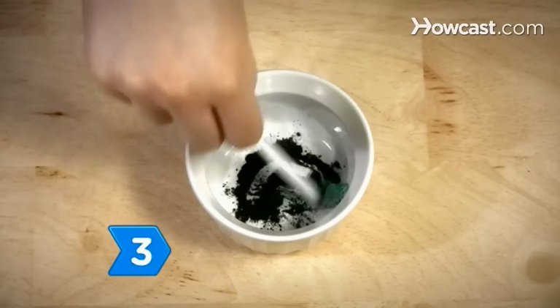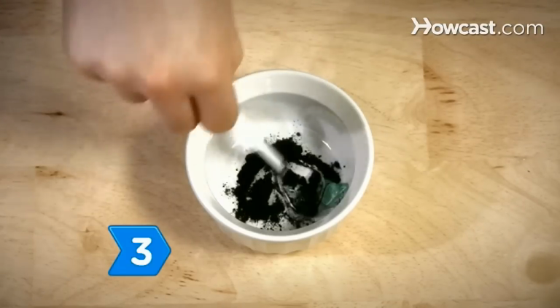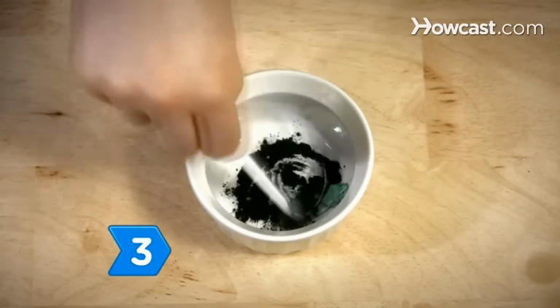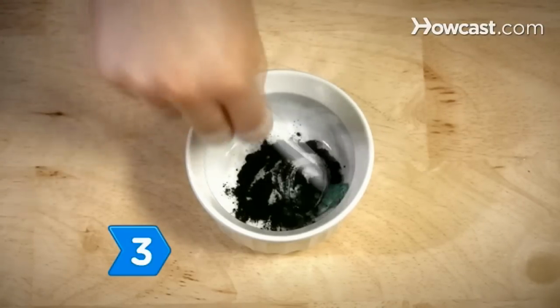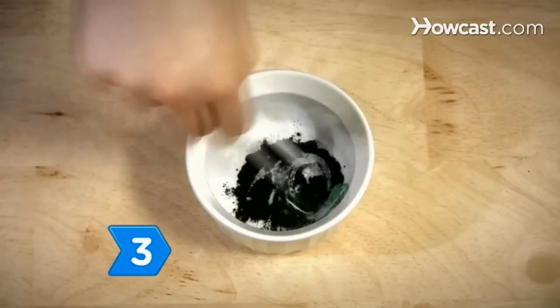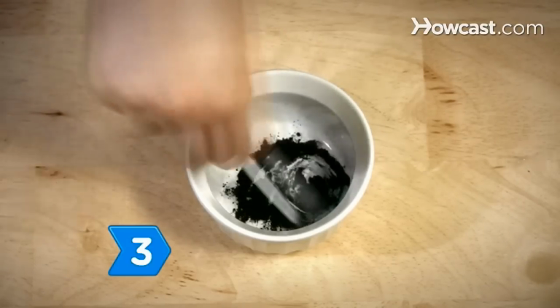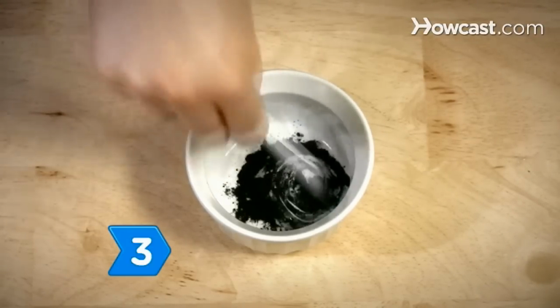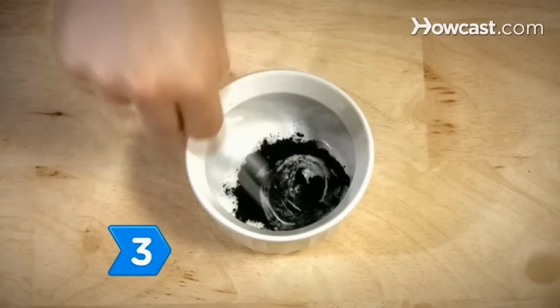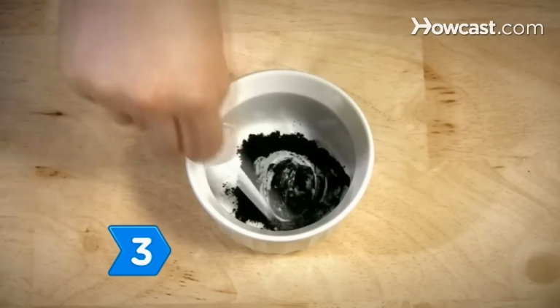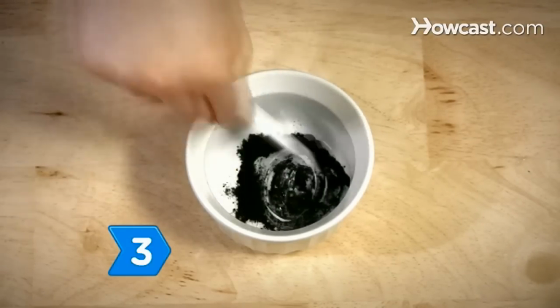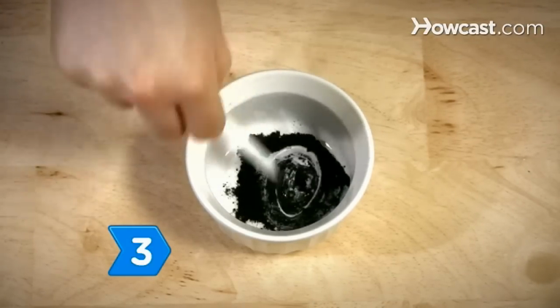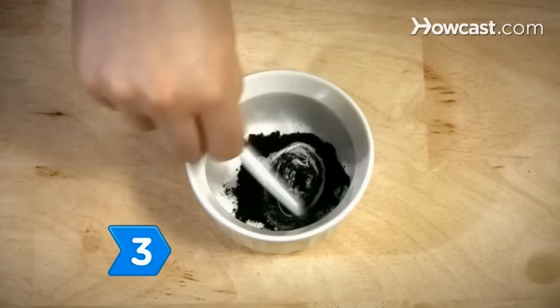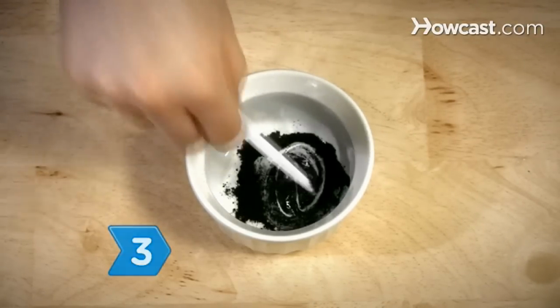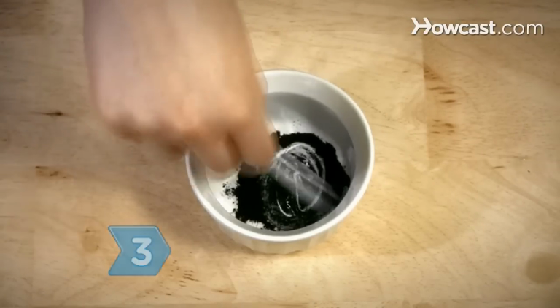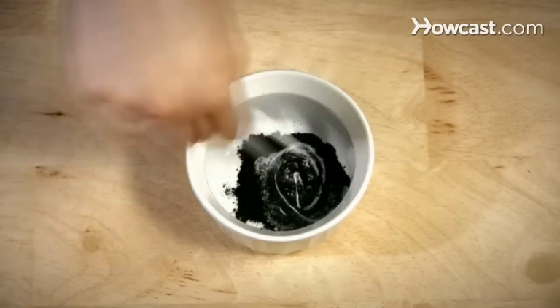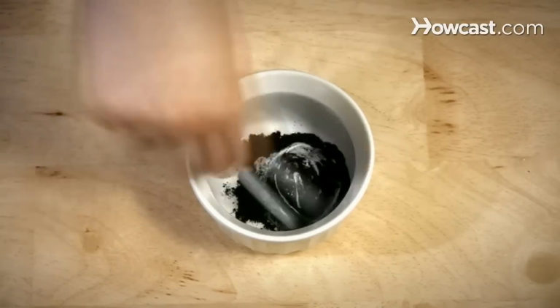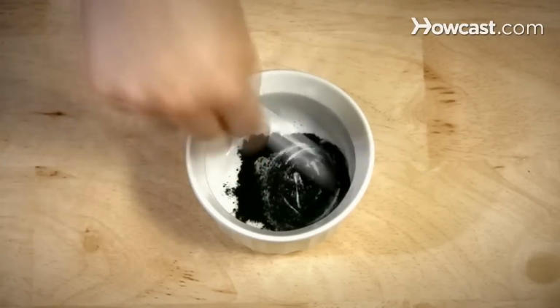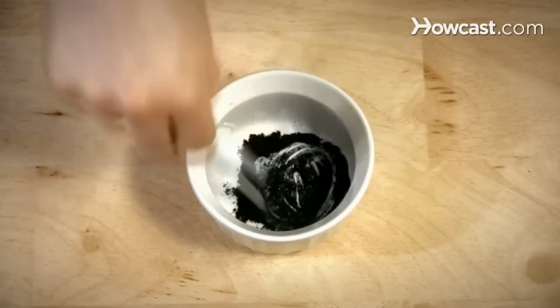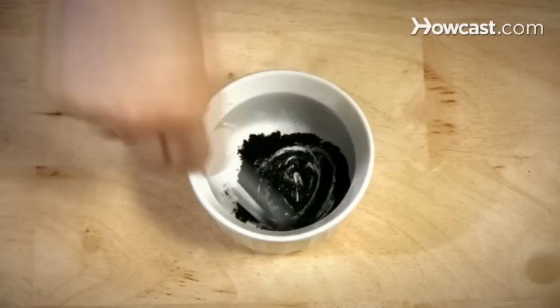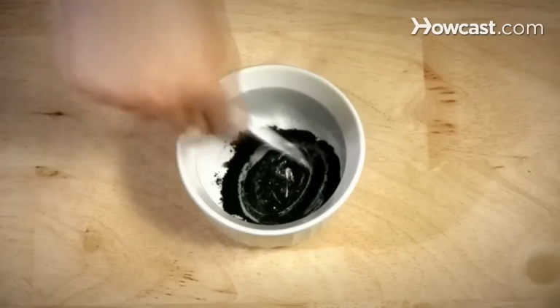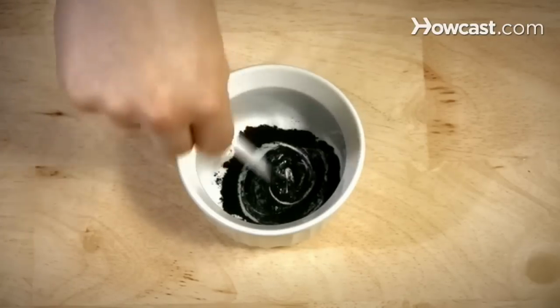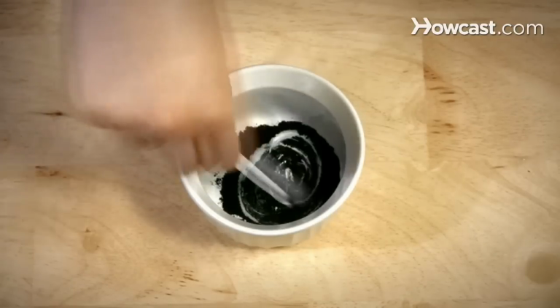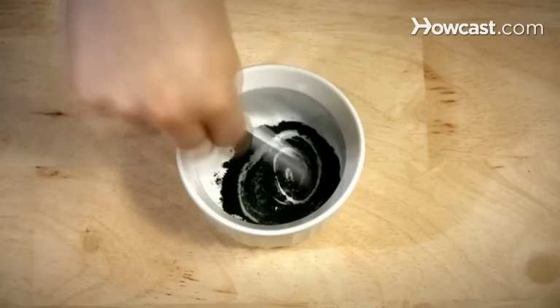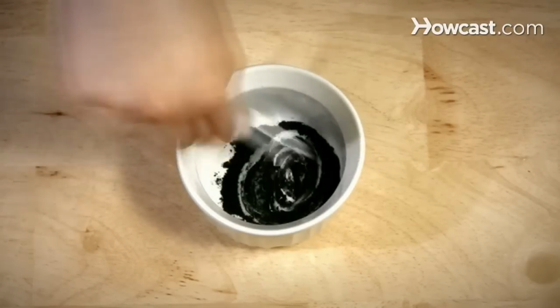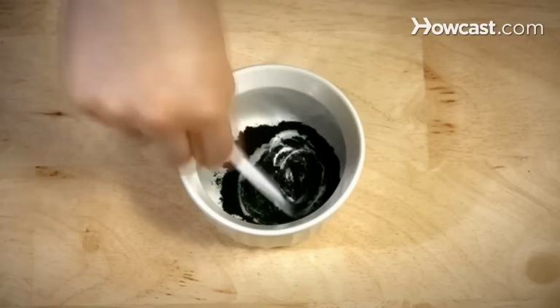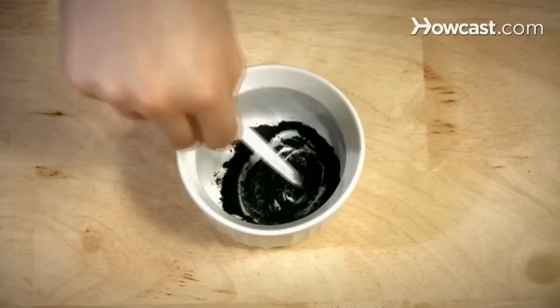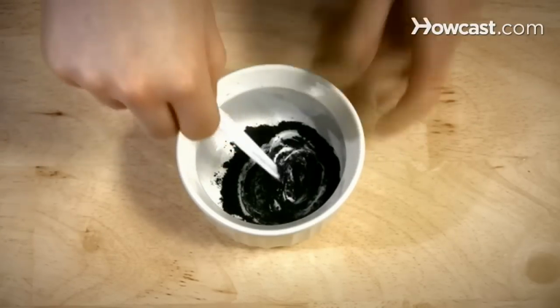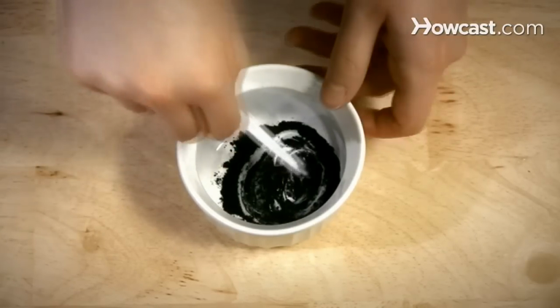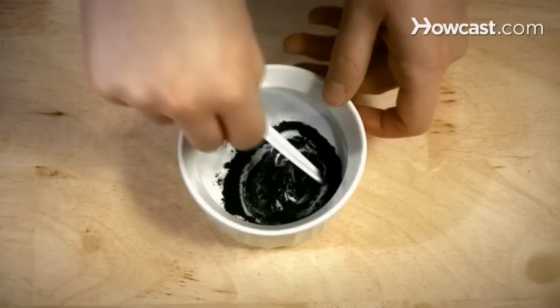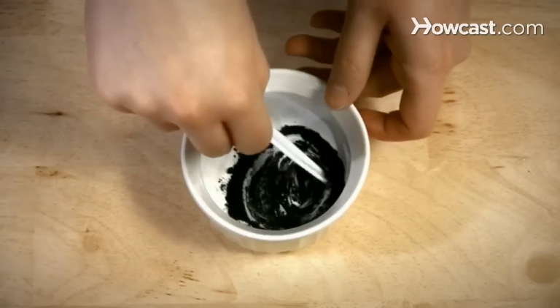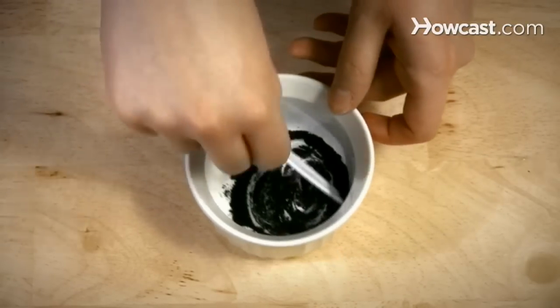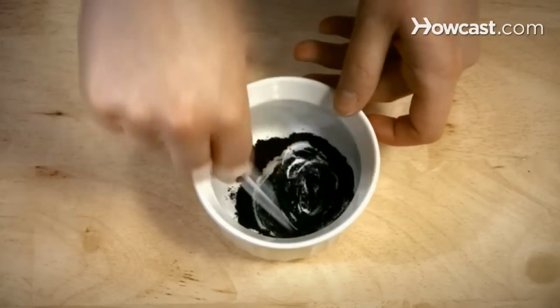Step 3. Thoroughly mix the aloe vera with the charcoal capsule until the mixture is a thick paste.